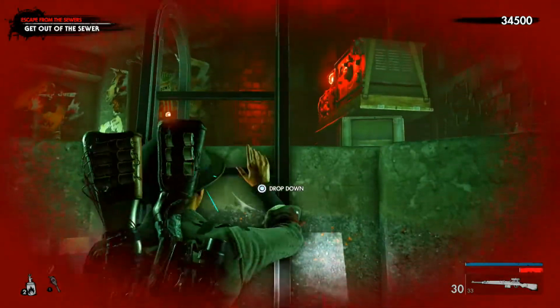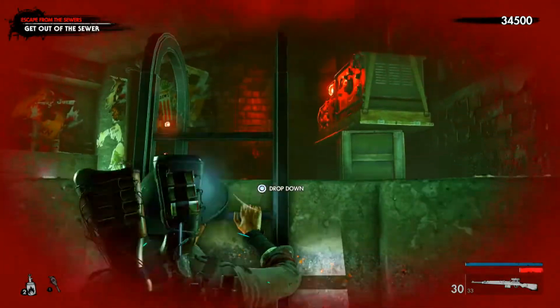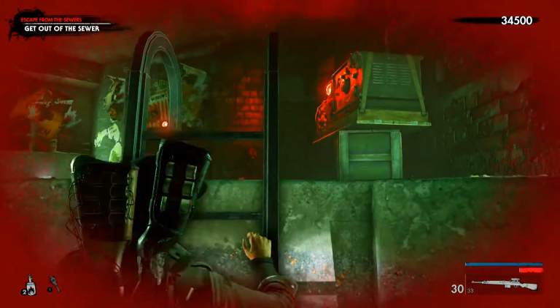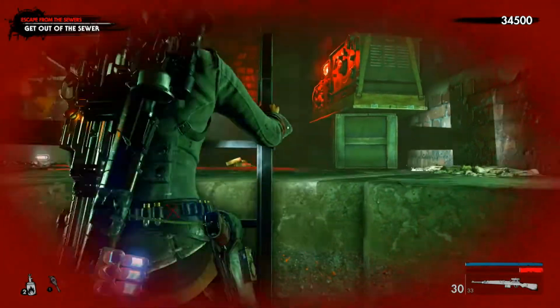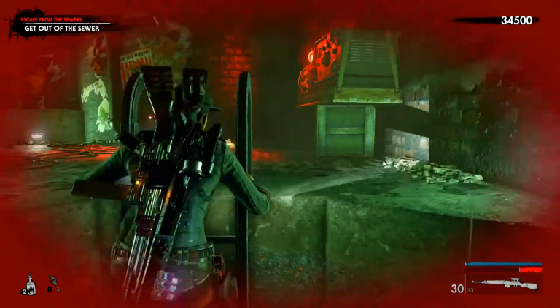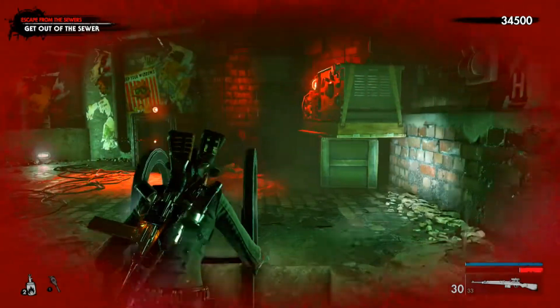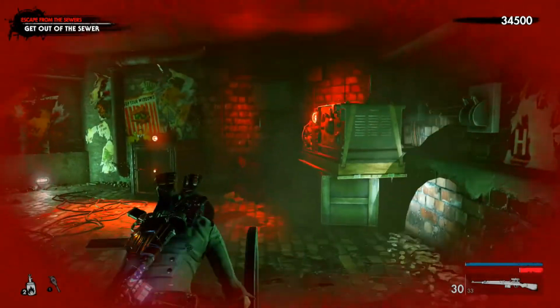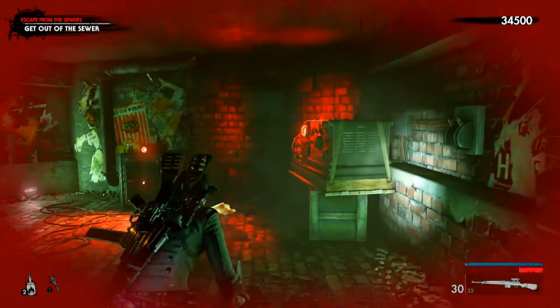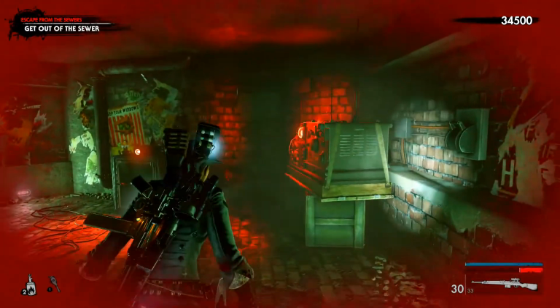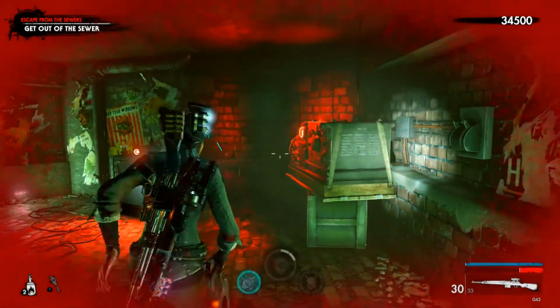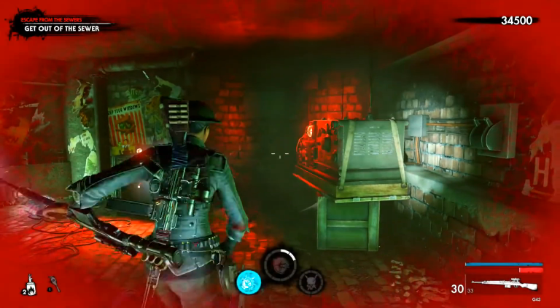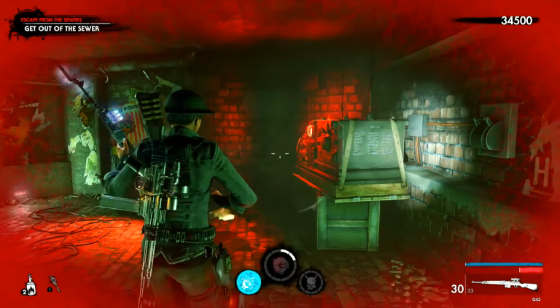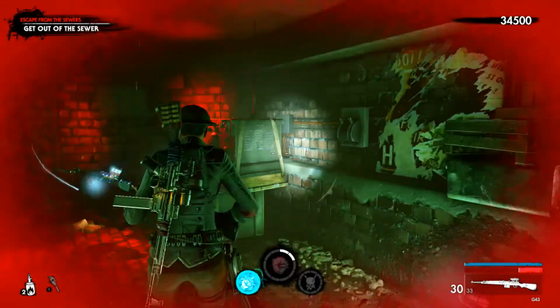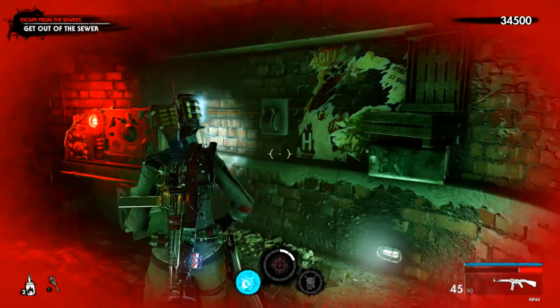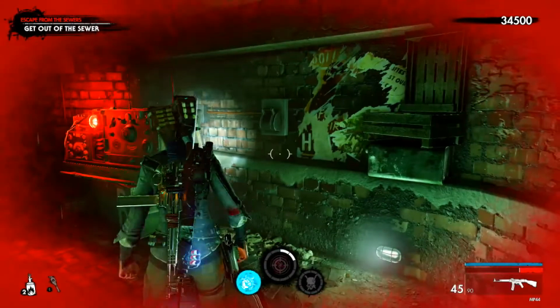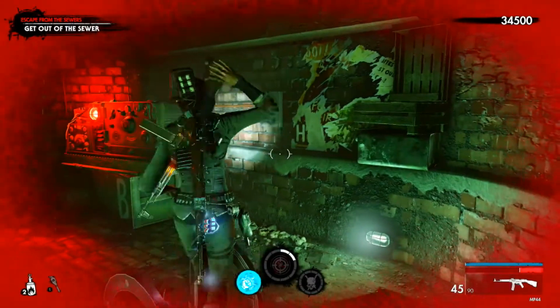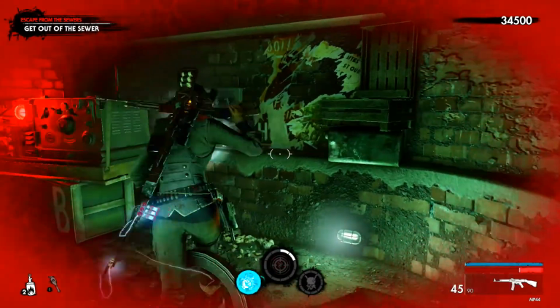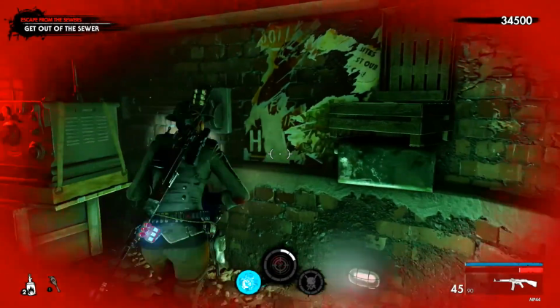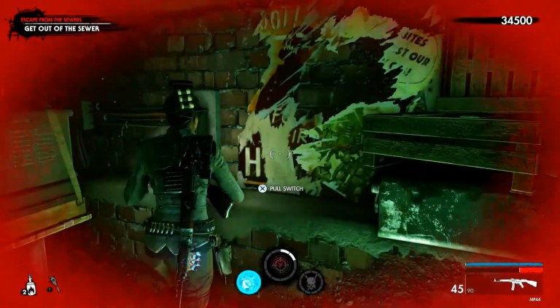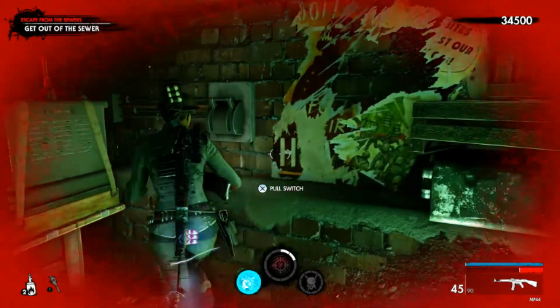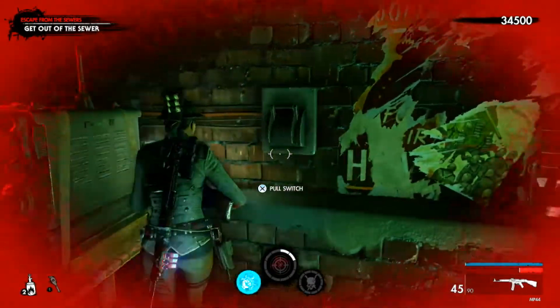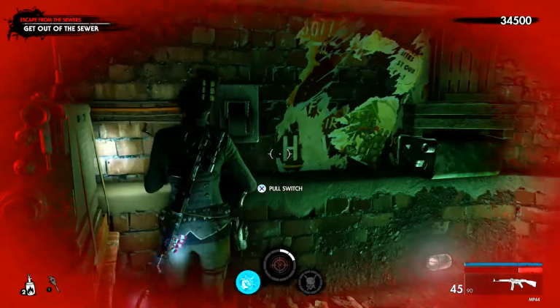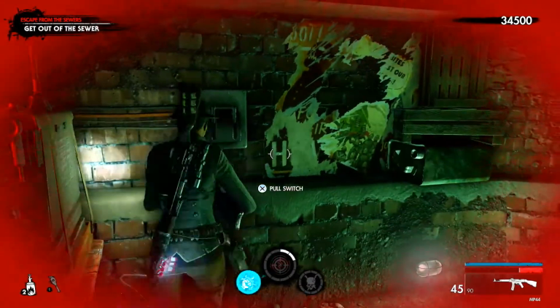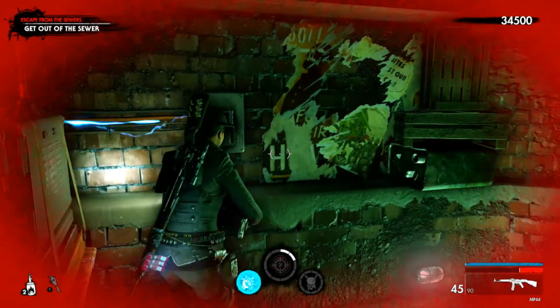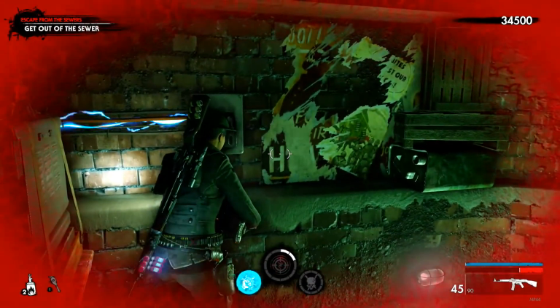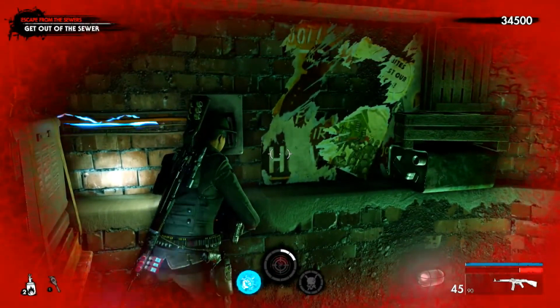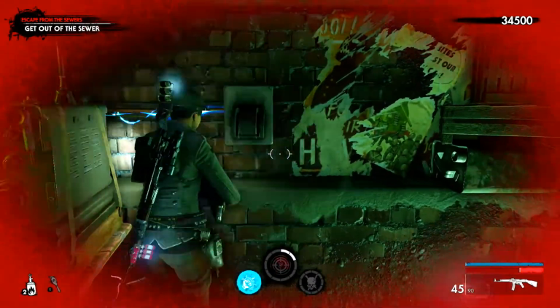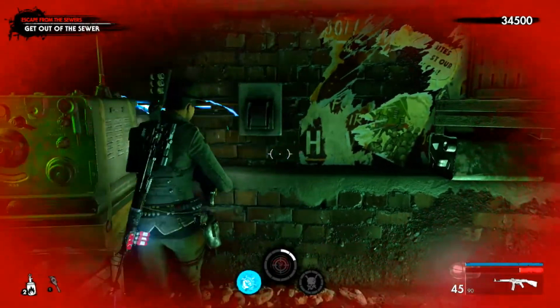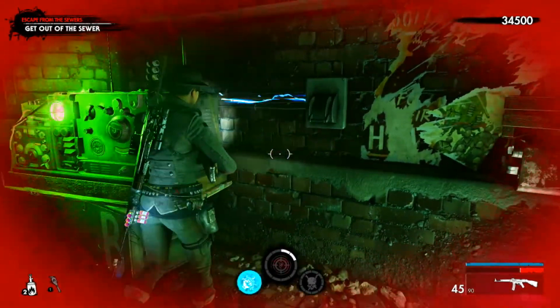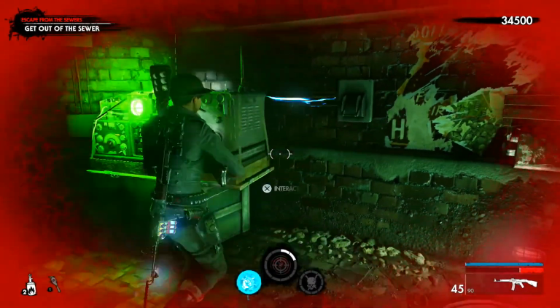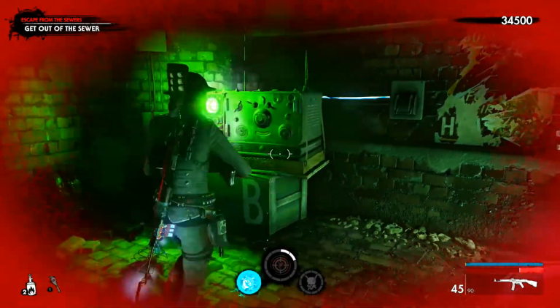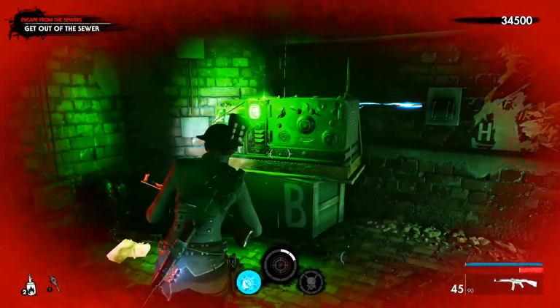Zombies can climb ladders too, but don't worry about it. As you can see, it's the end point of the transmission station, so you flip the power over to it.